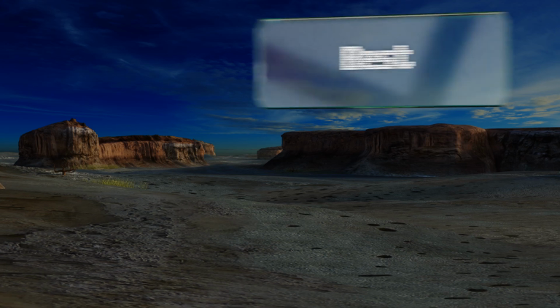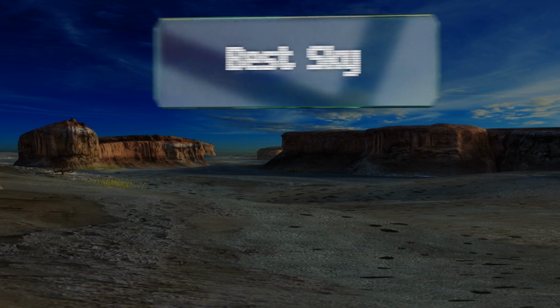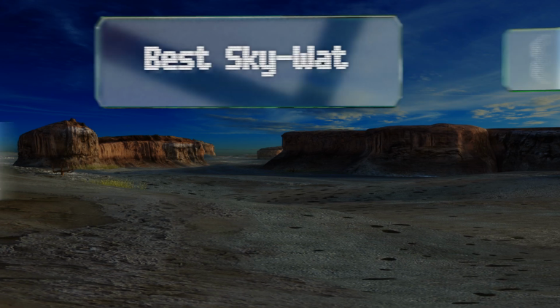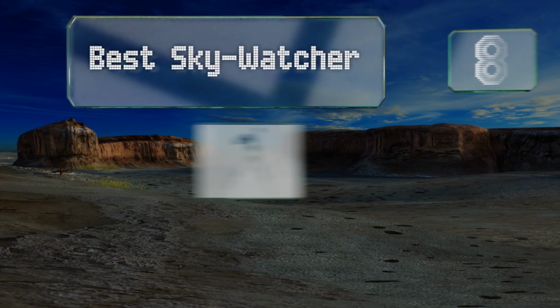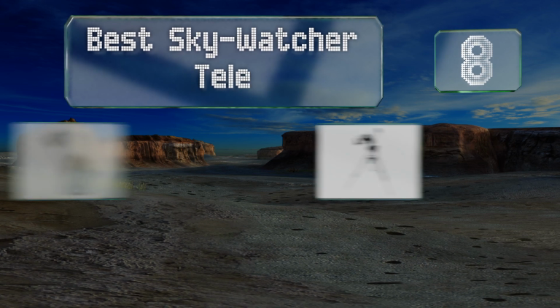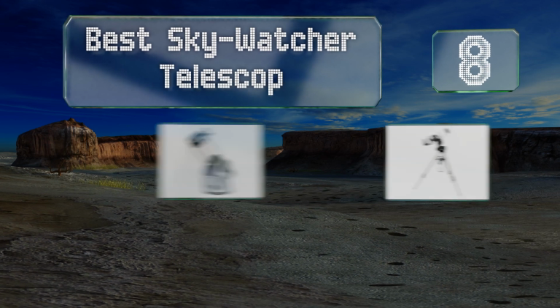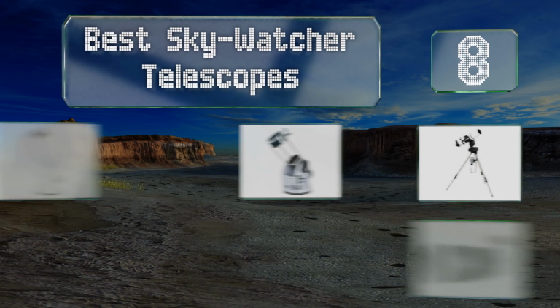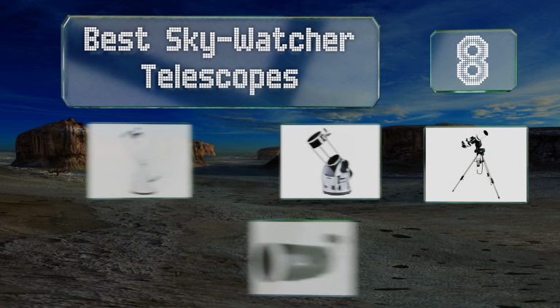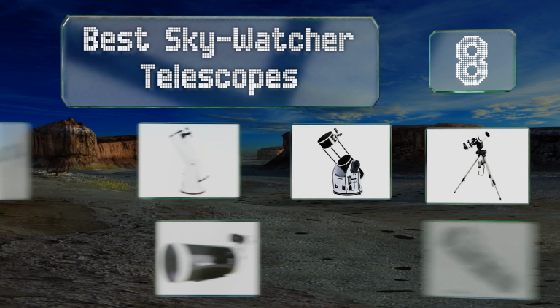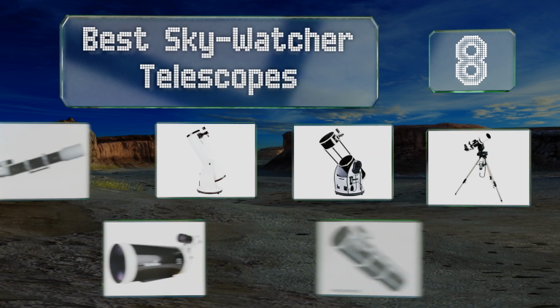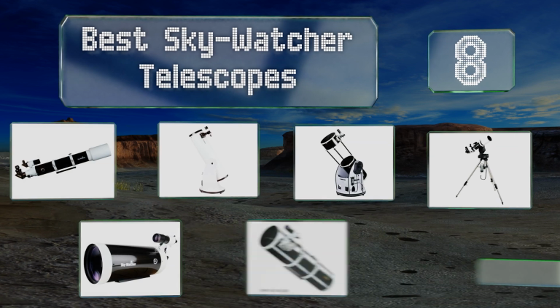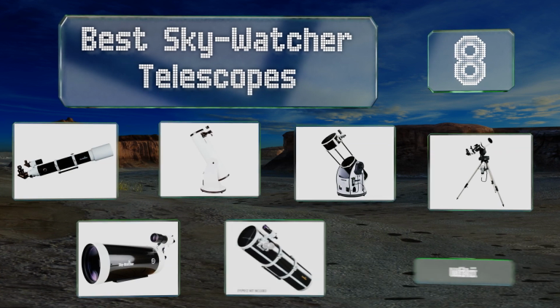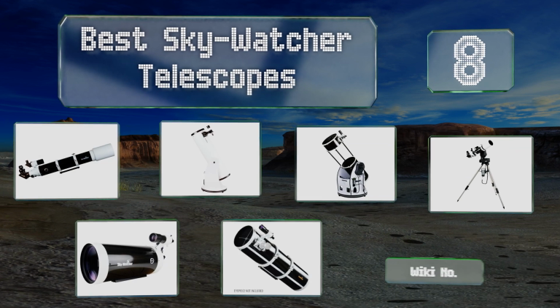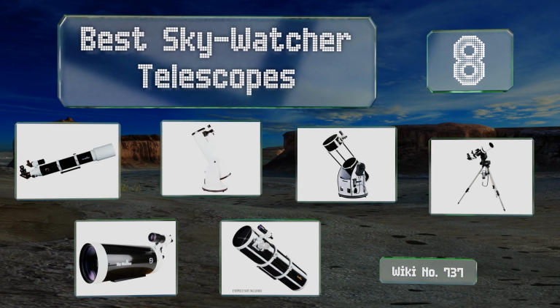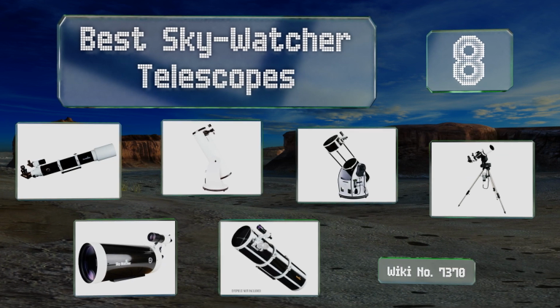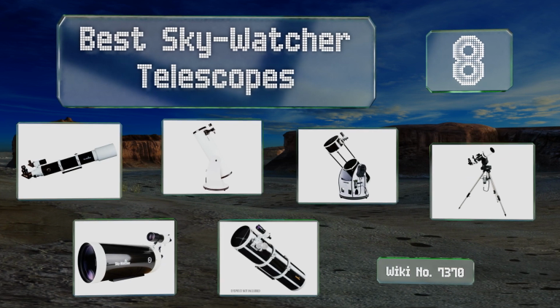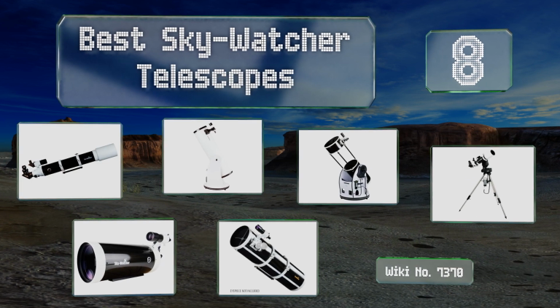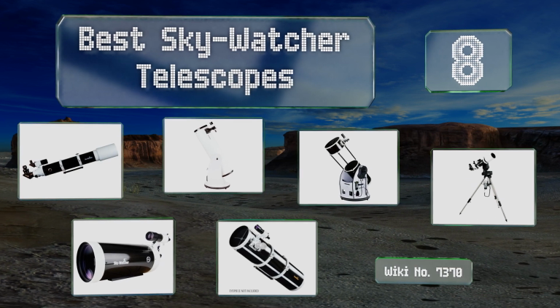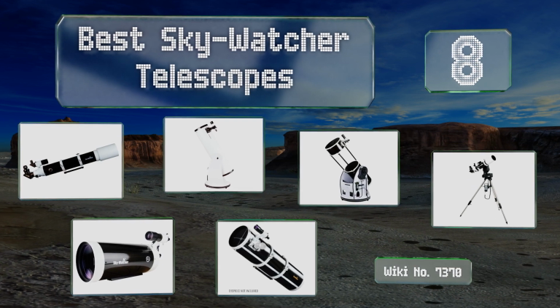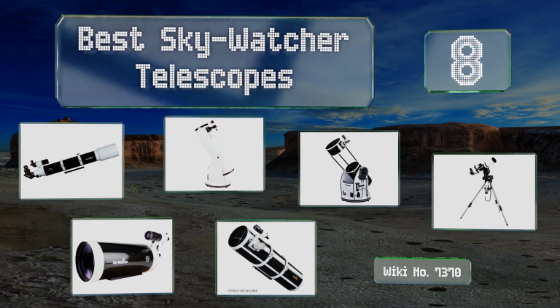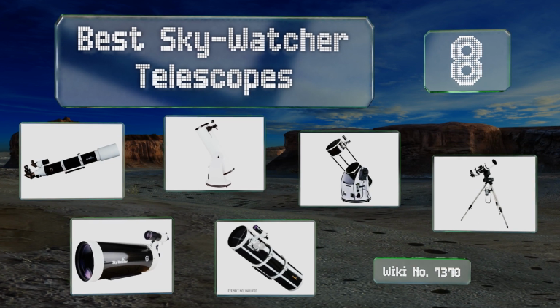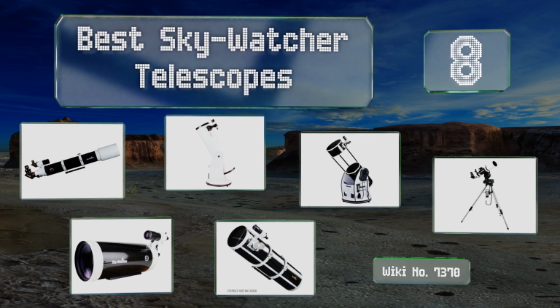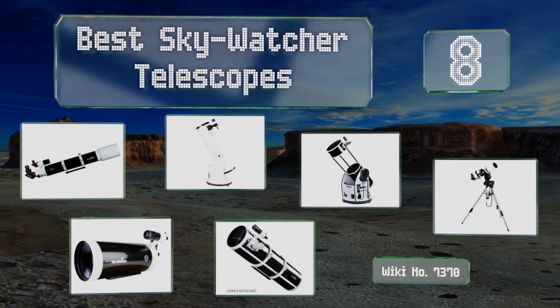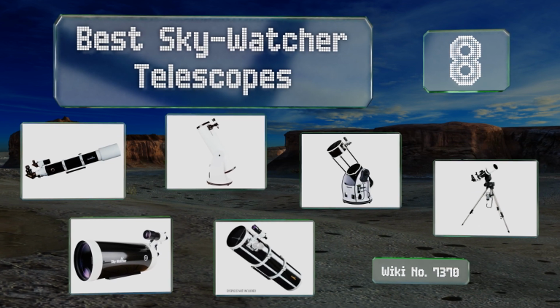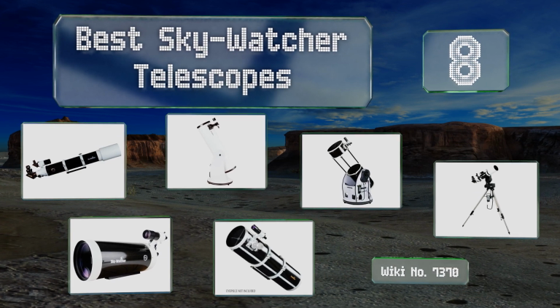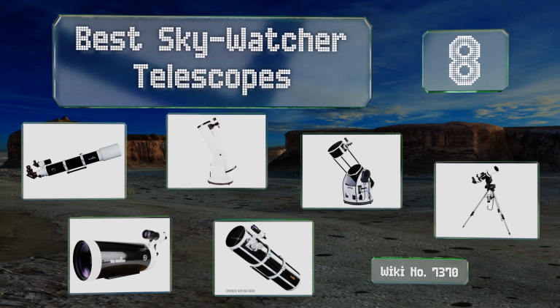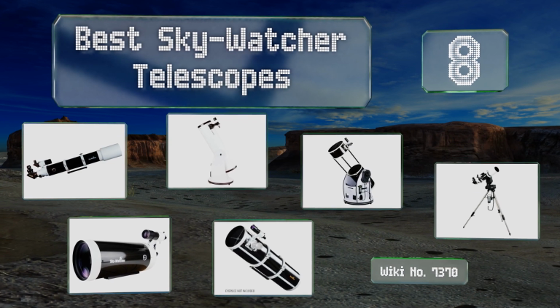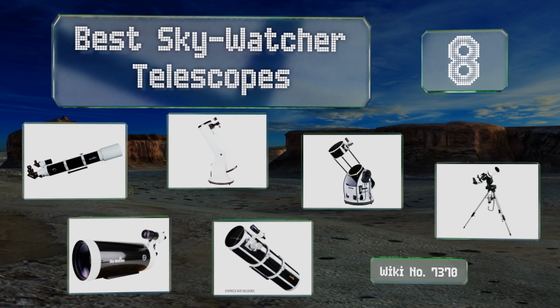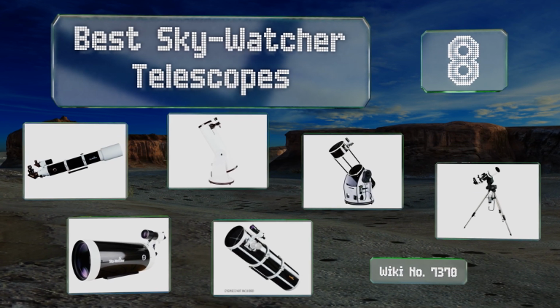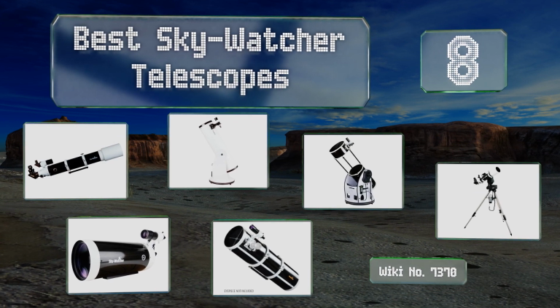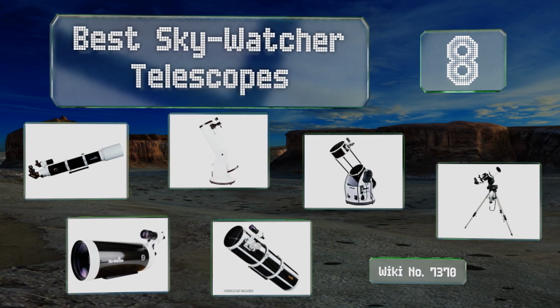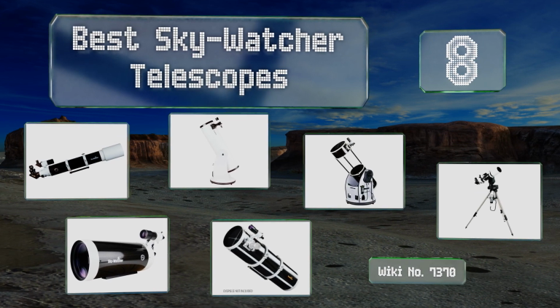EasyVid presents the eight best Skywatcher telescopes. Let's get started with the list.